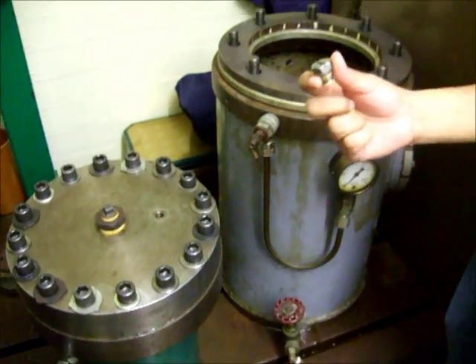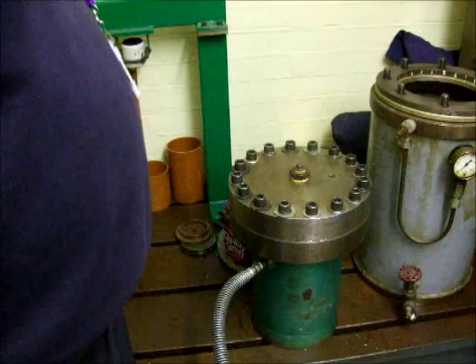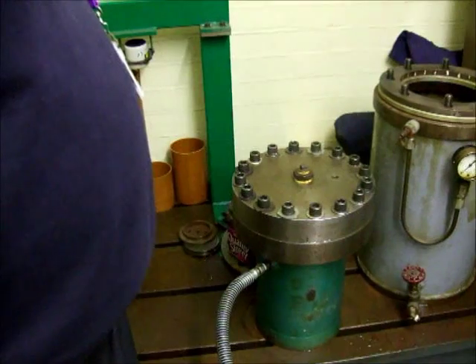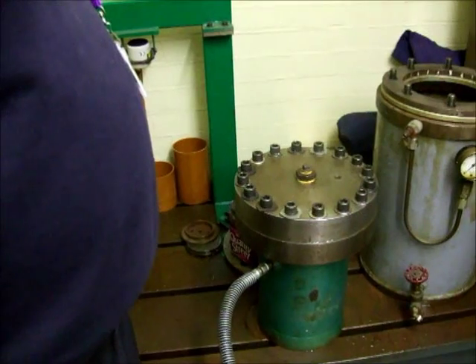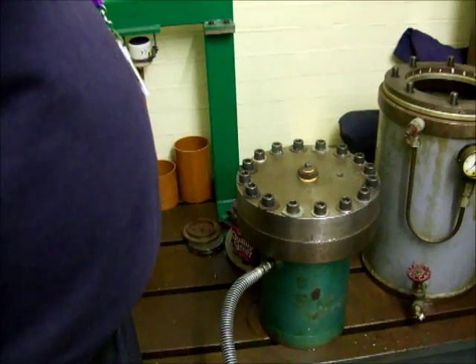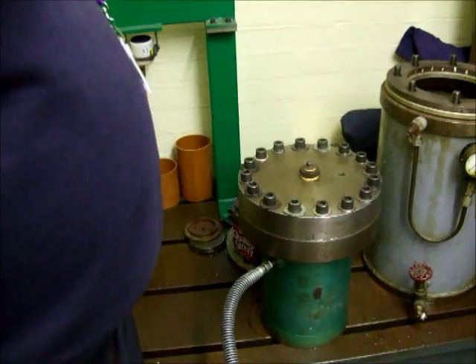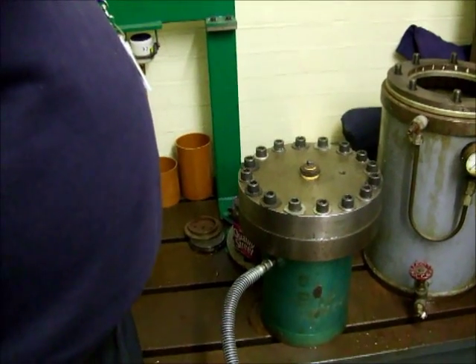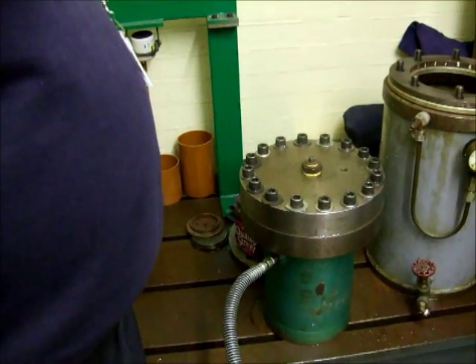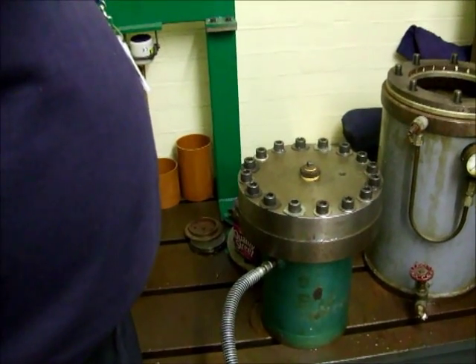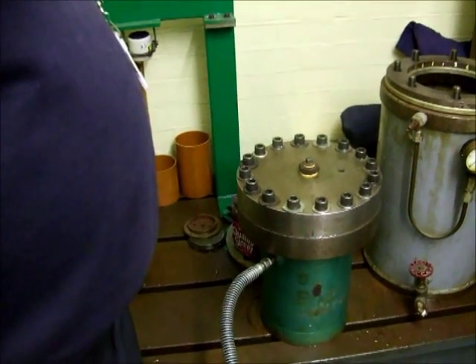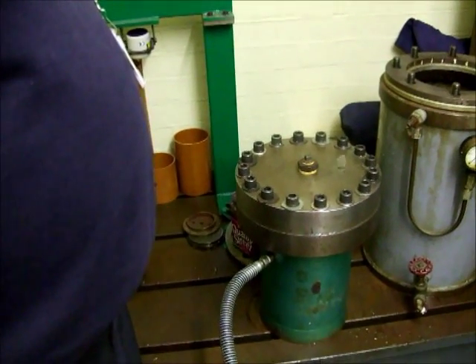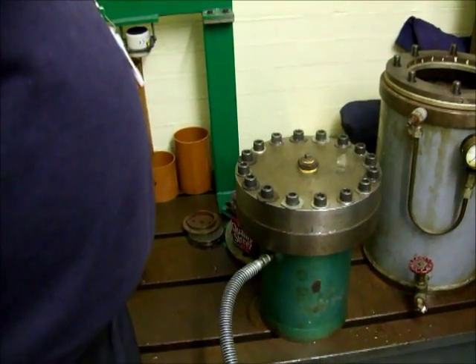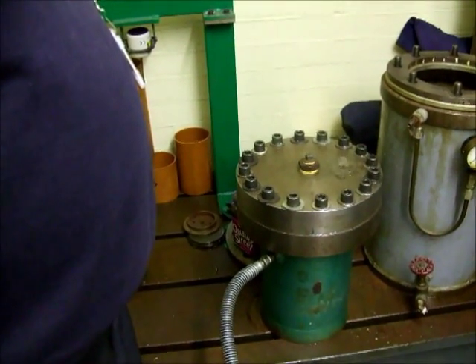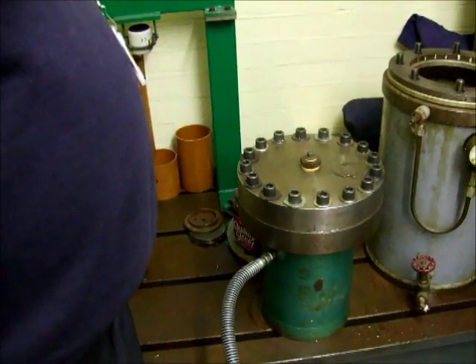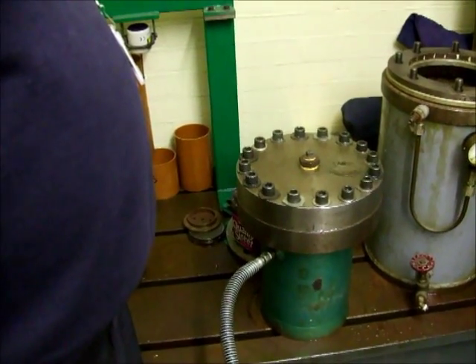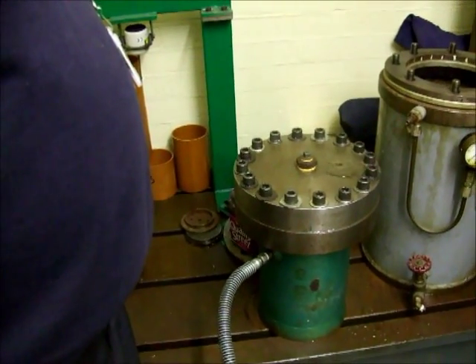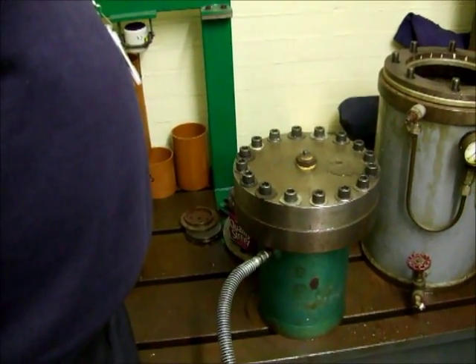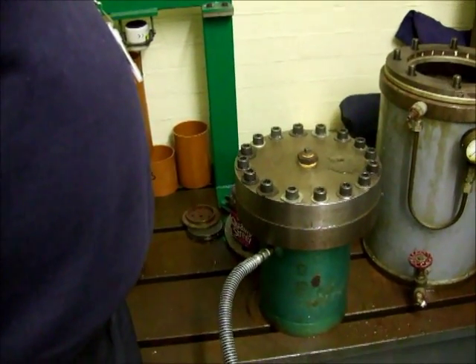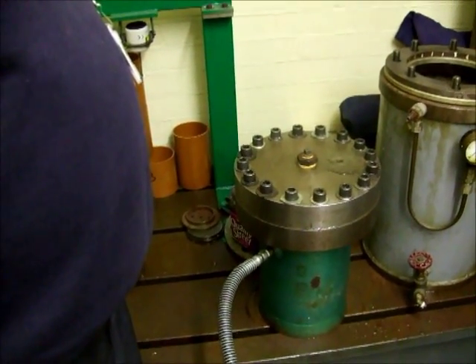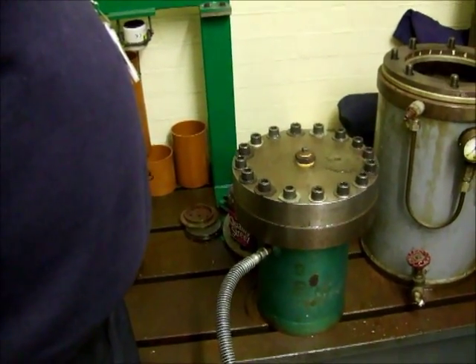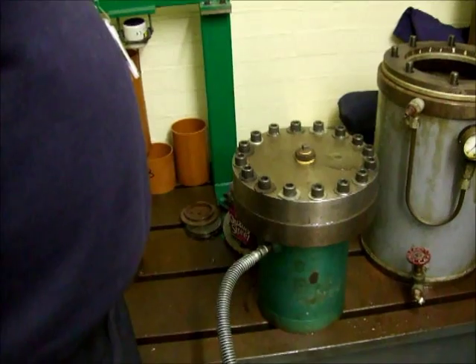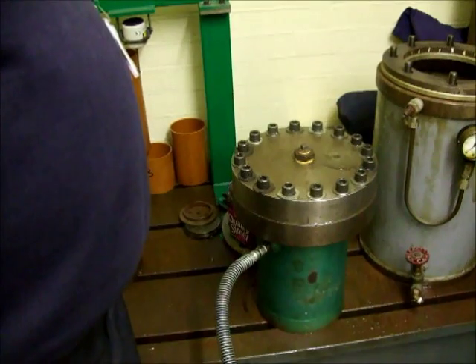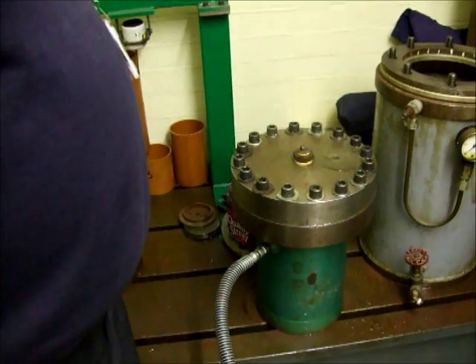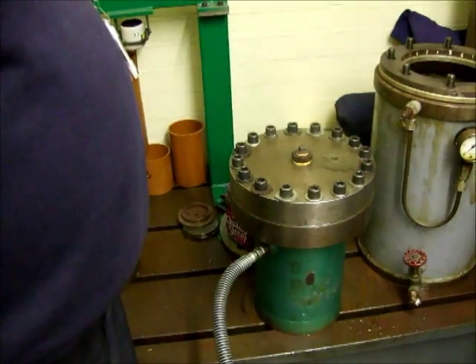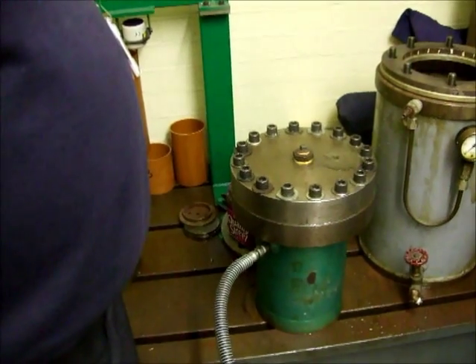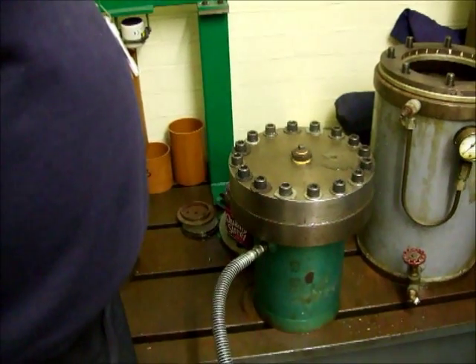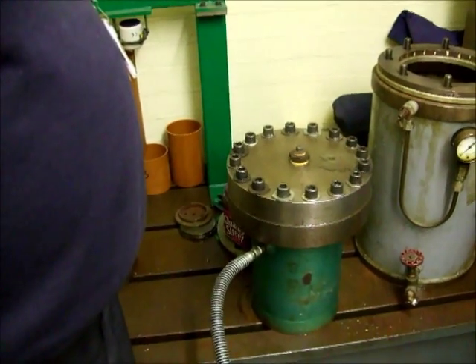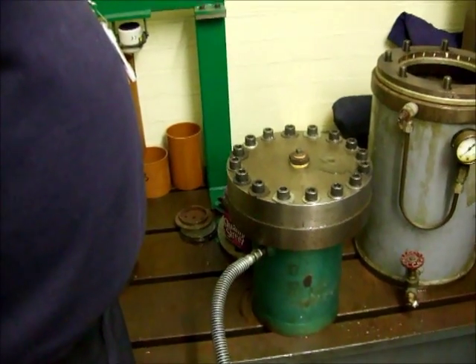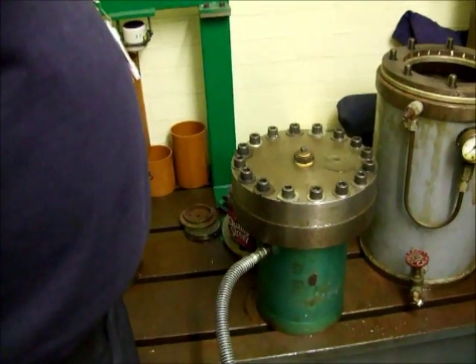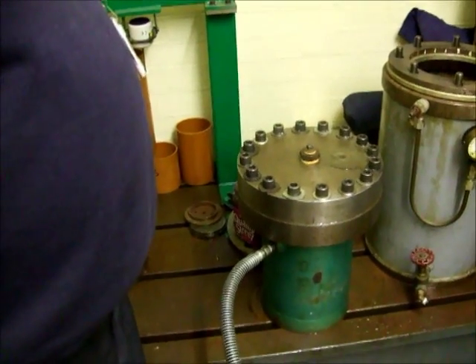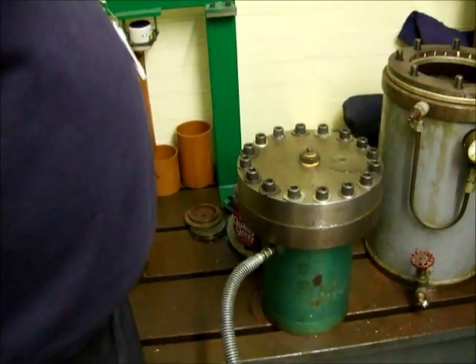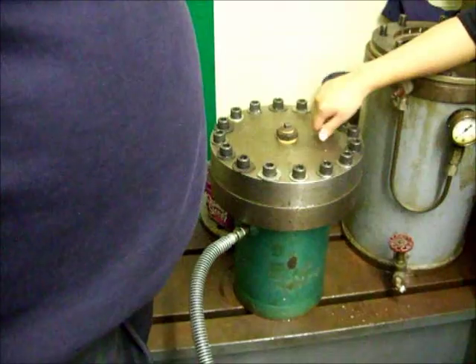We're now going to pump air through the bleed hole. There it comes. That's it — we can stop that down.